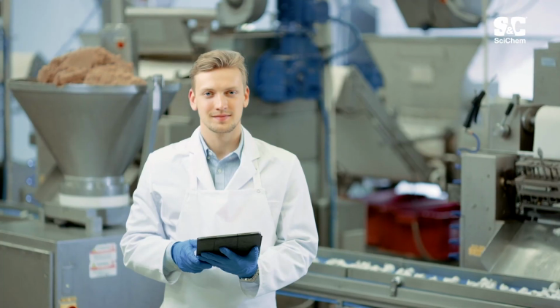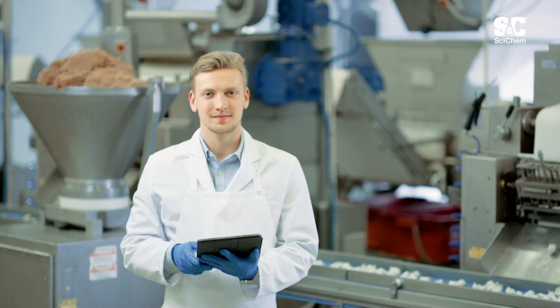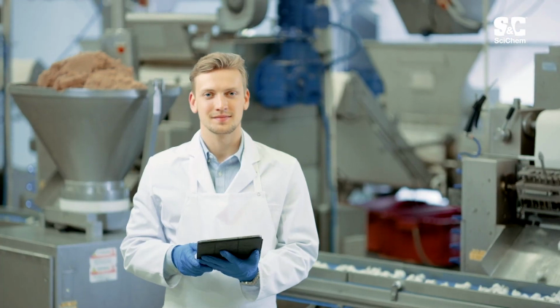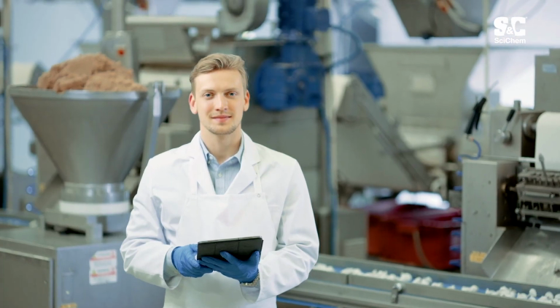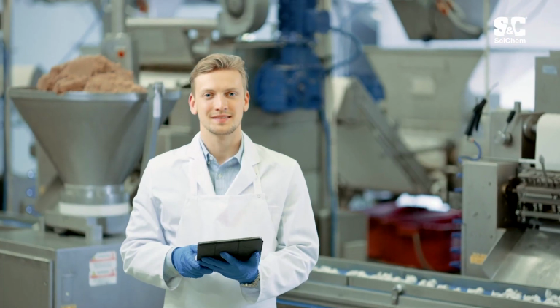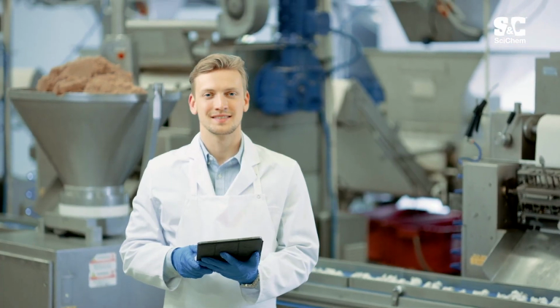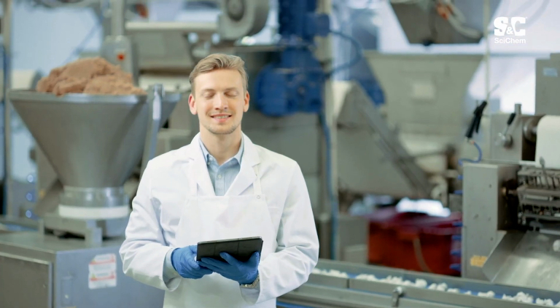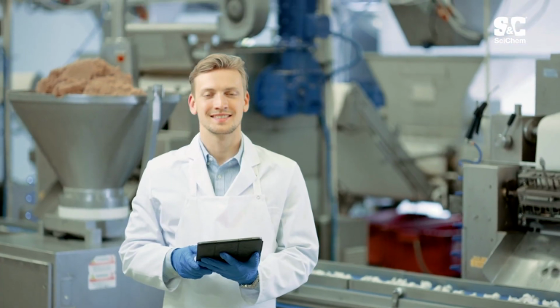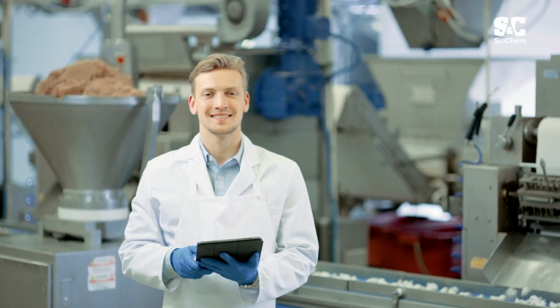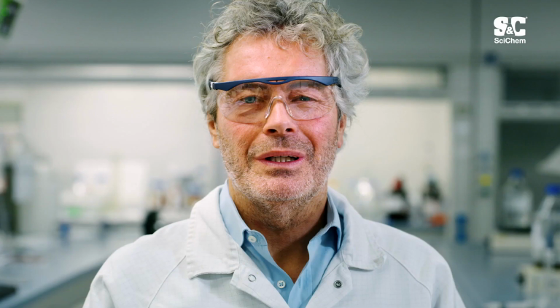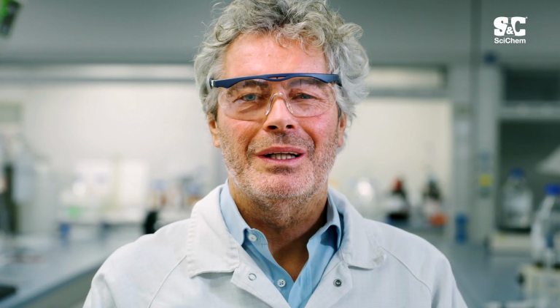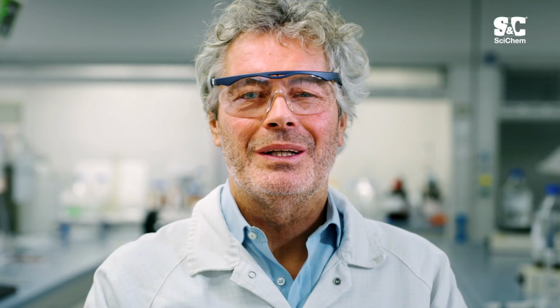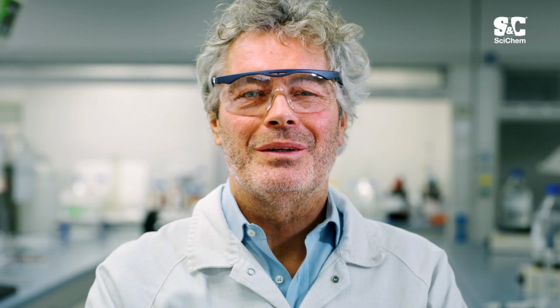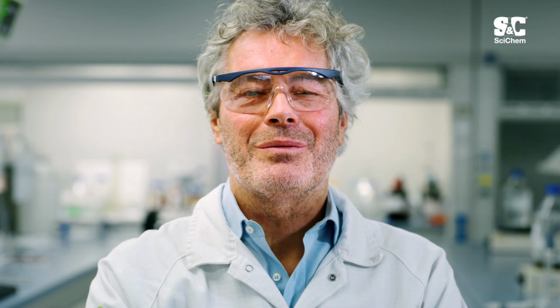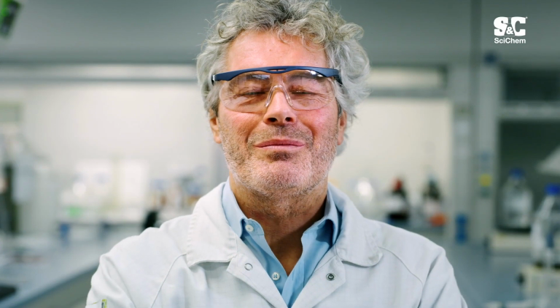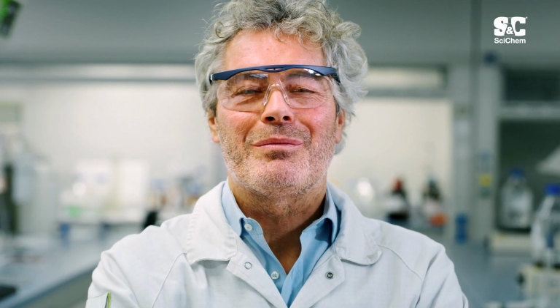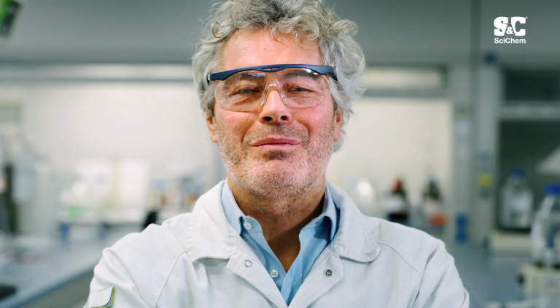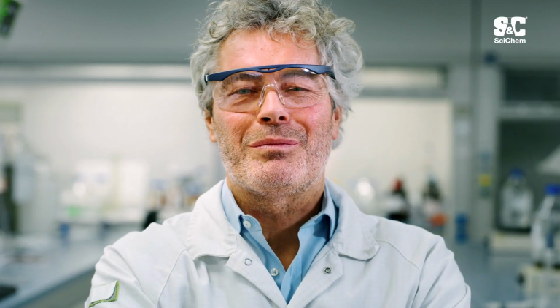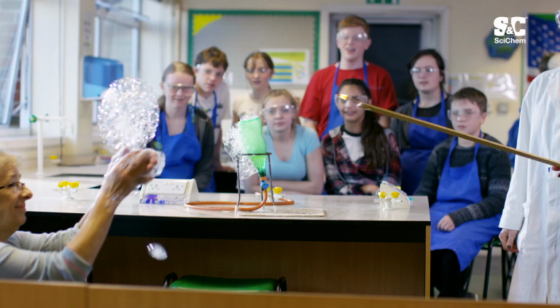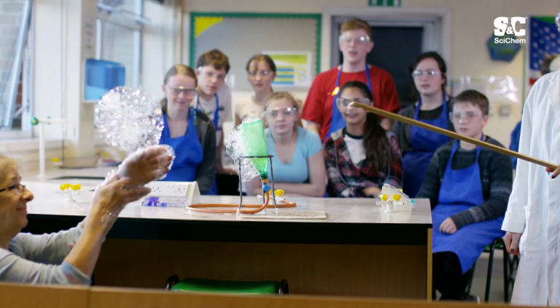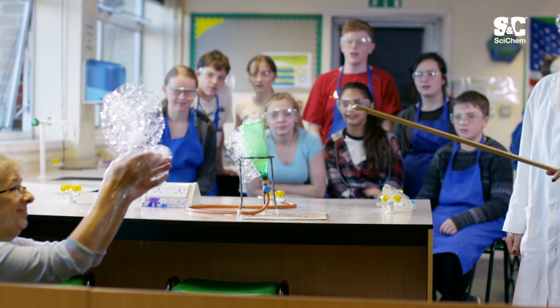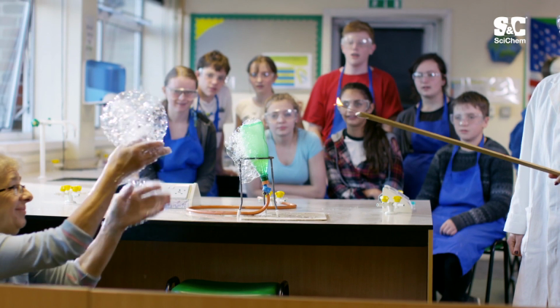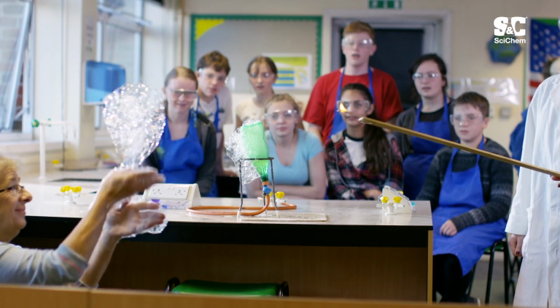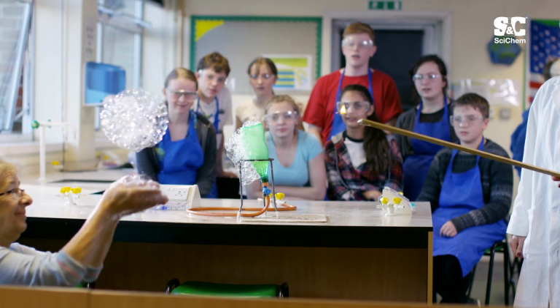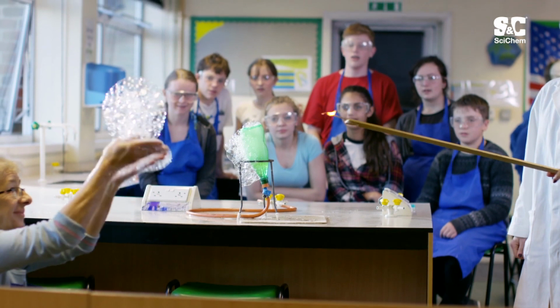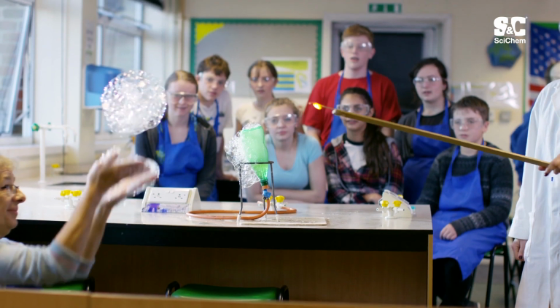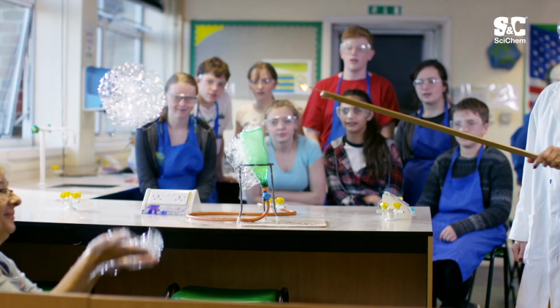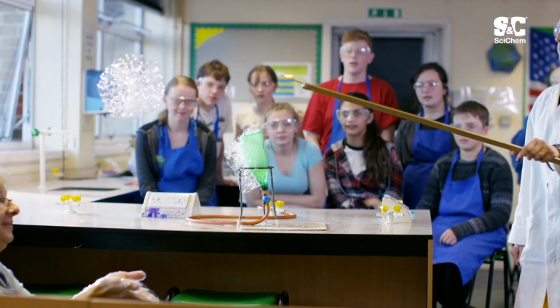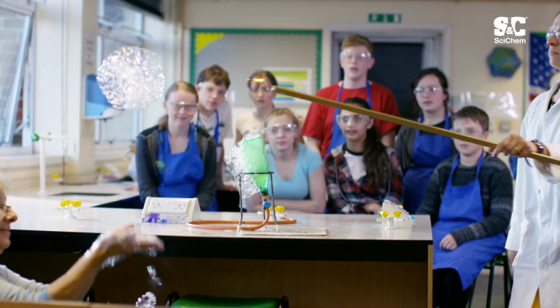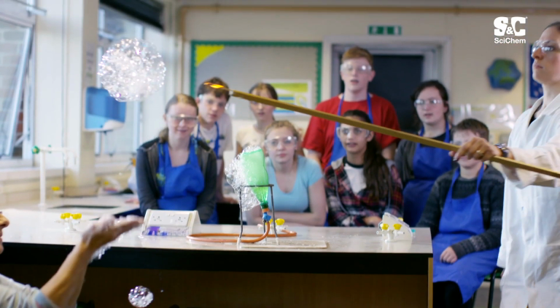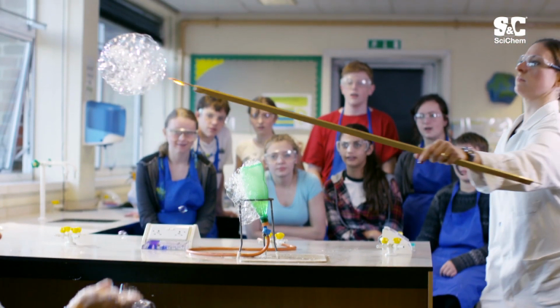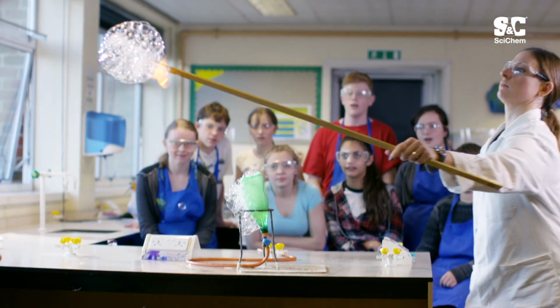SciChem — the supplier of choice for the application of science in industry, research, development, and education.